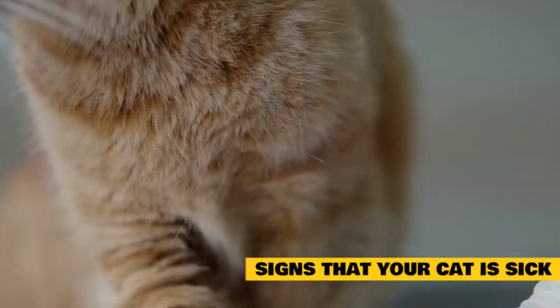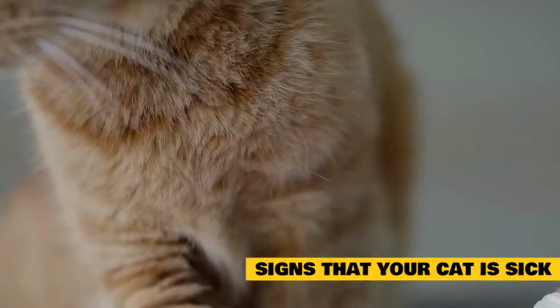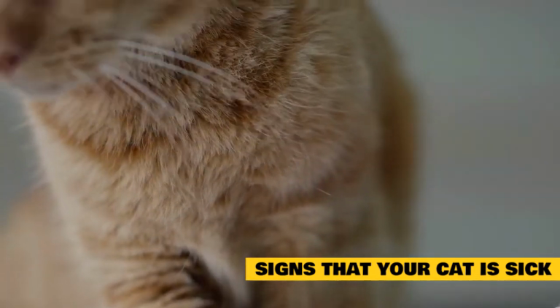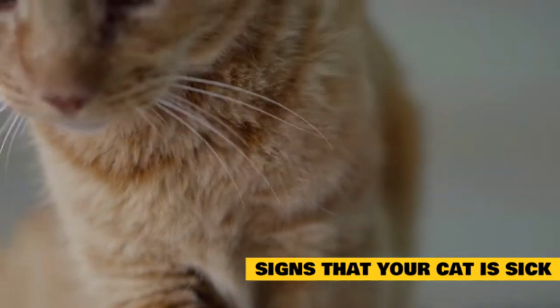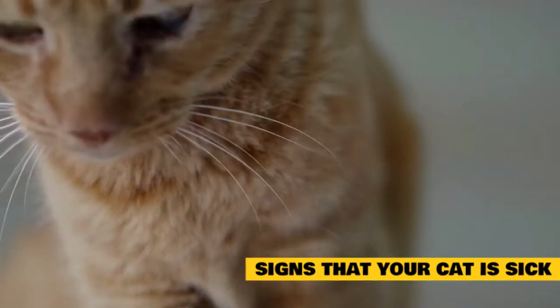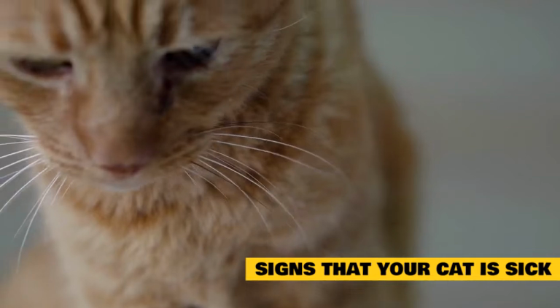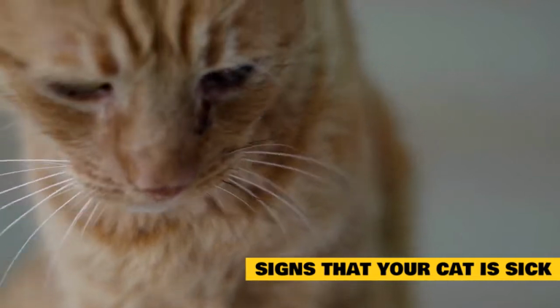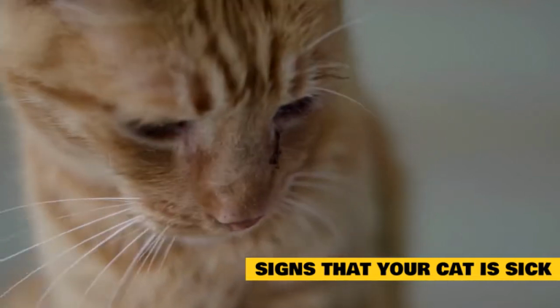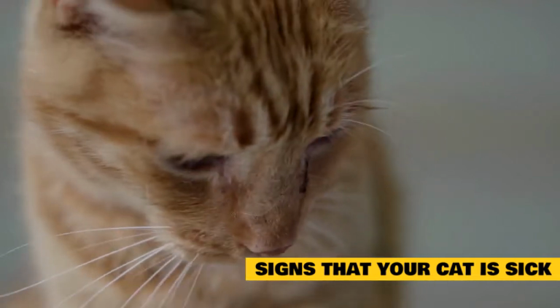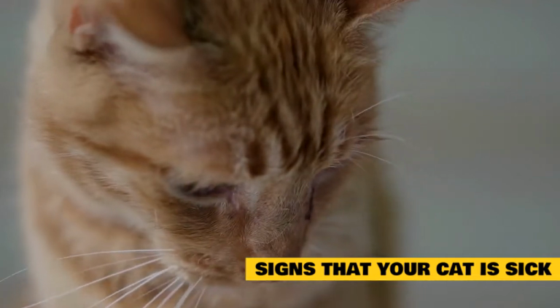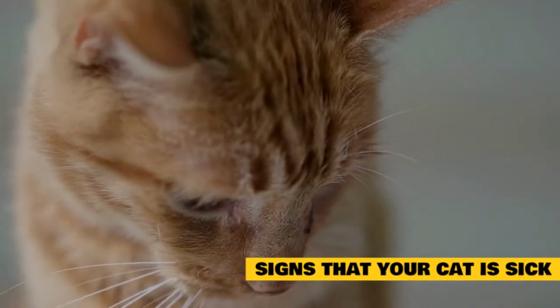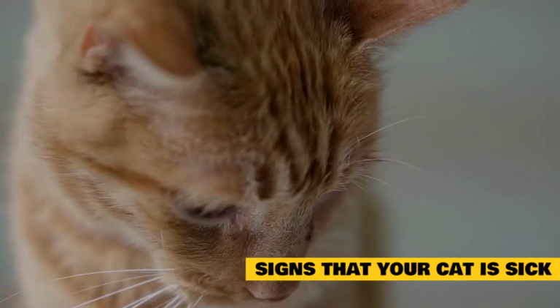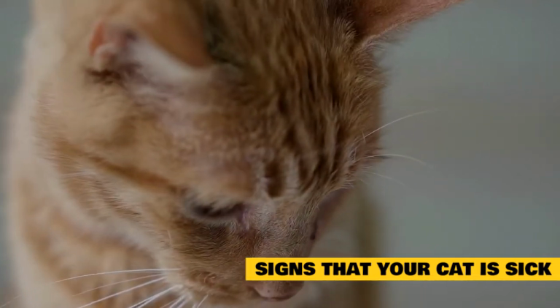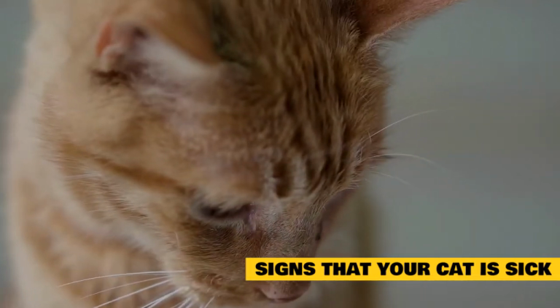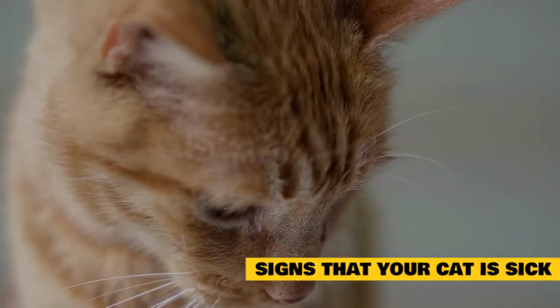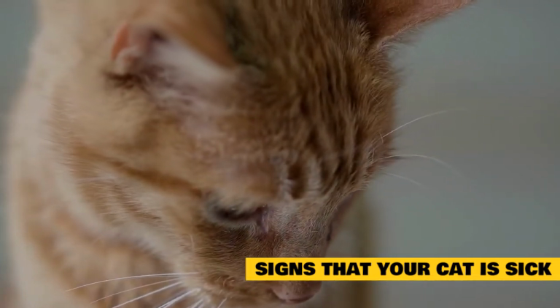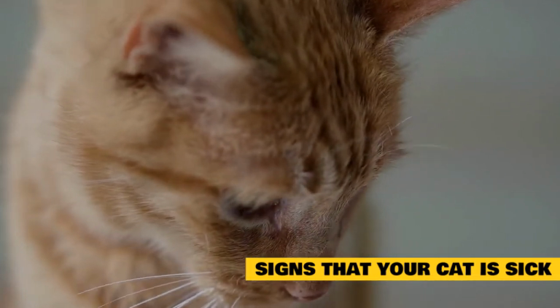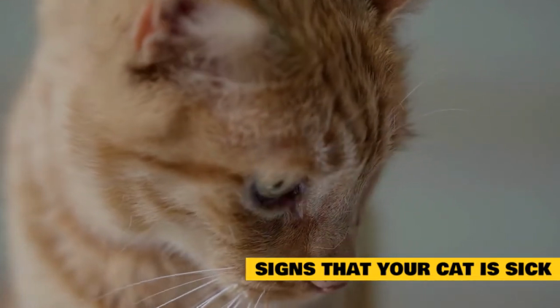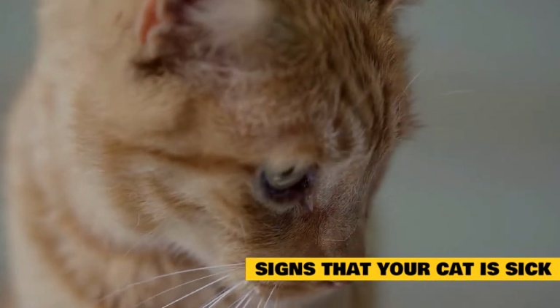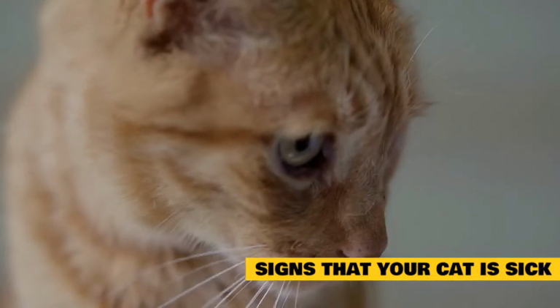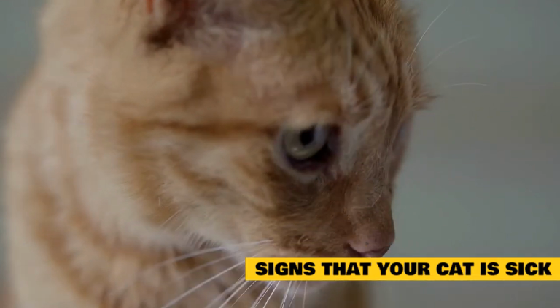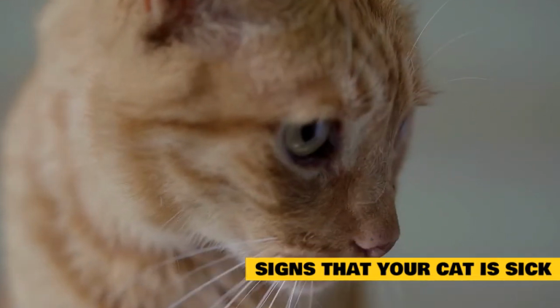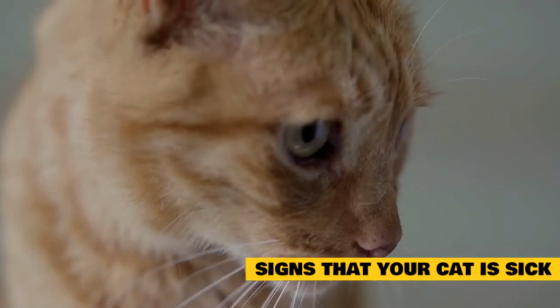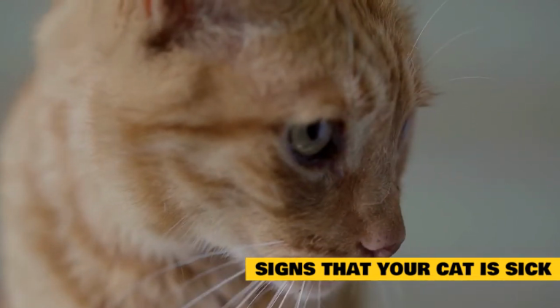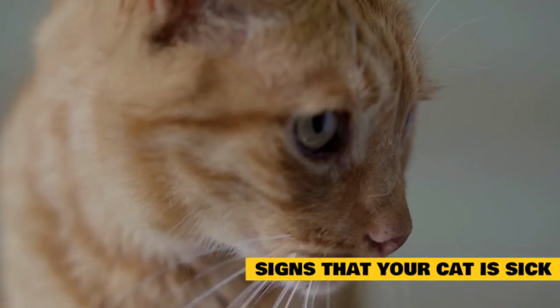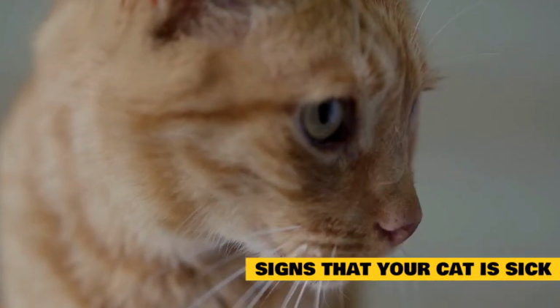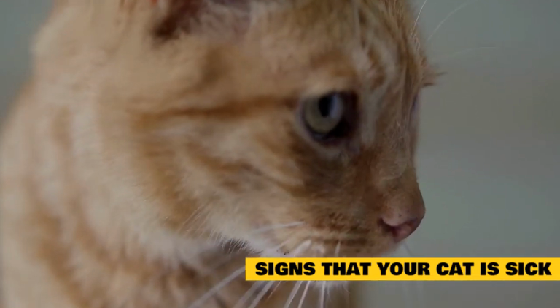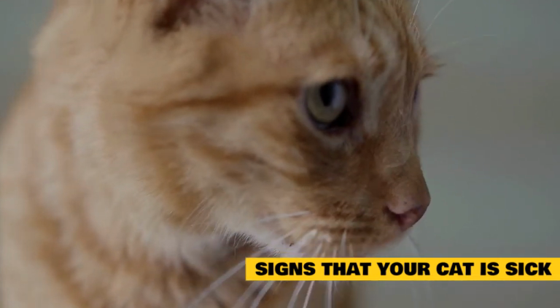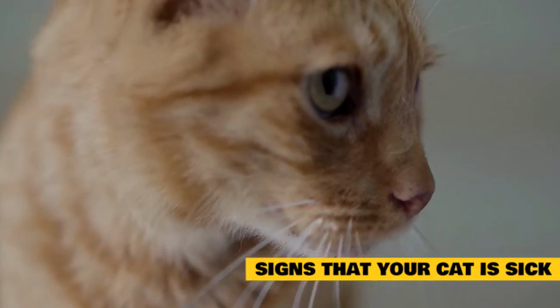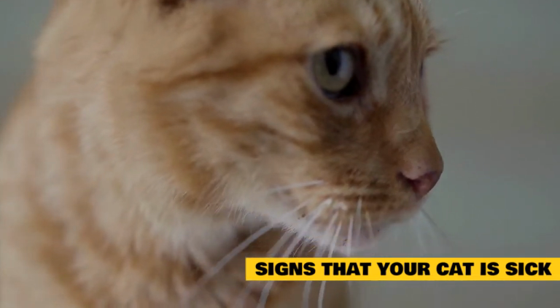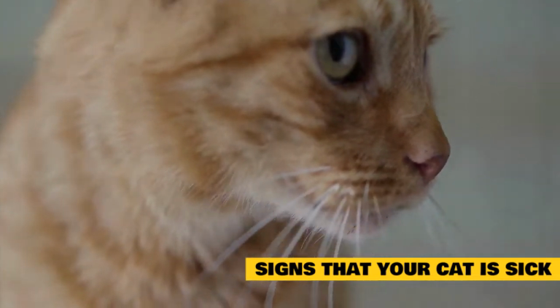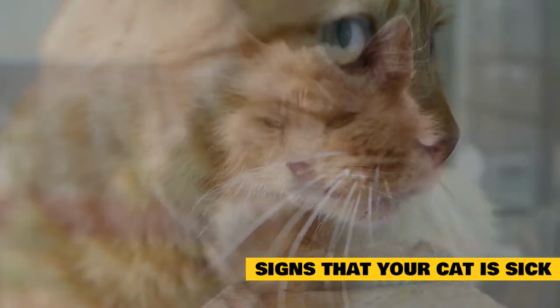Vomiting on occasion is not a concern. However, anything more than this warrants a trip to the veterinarian.